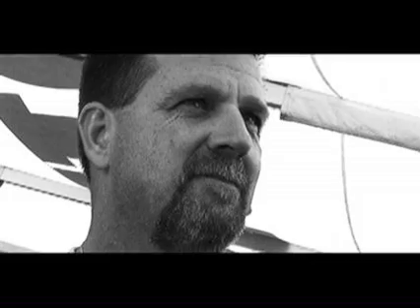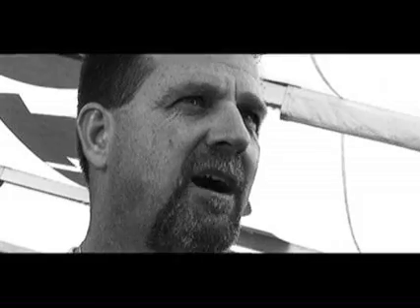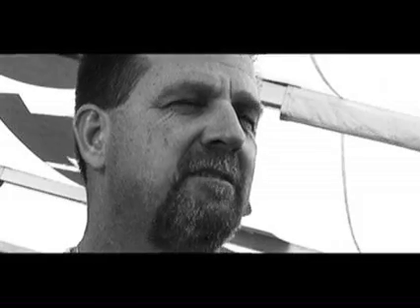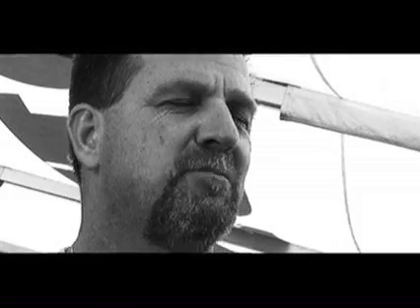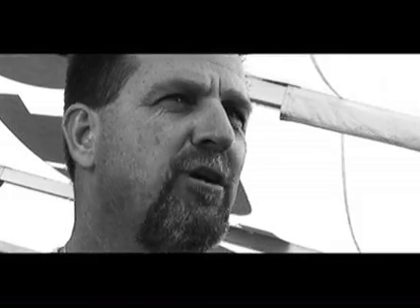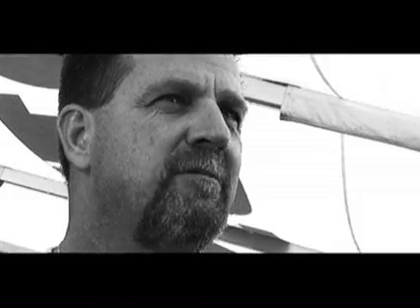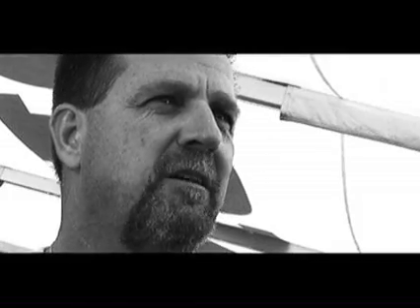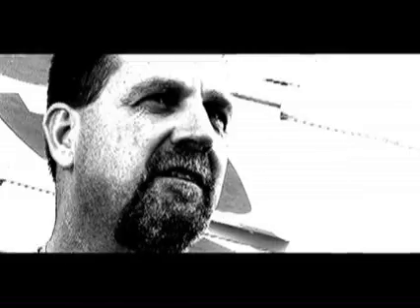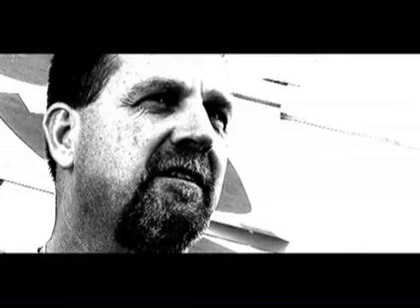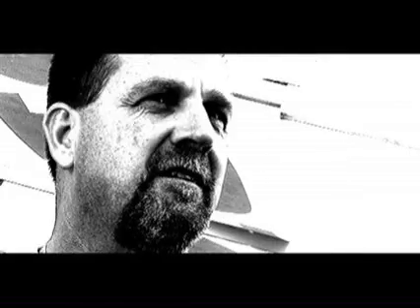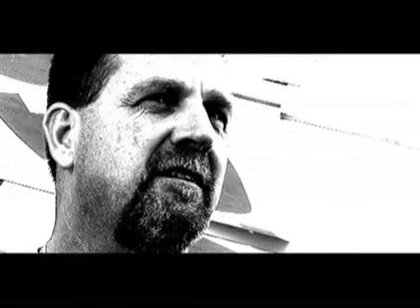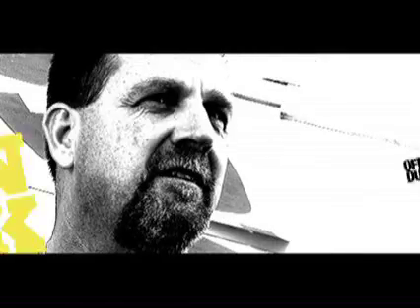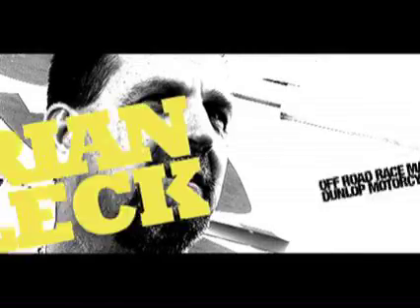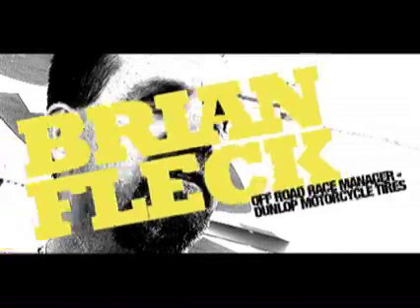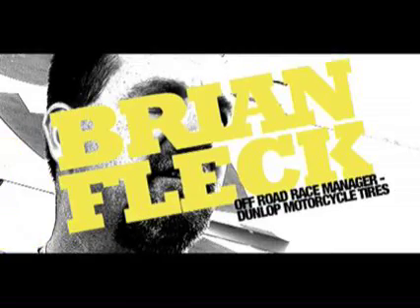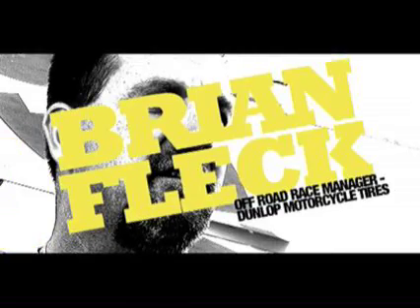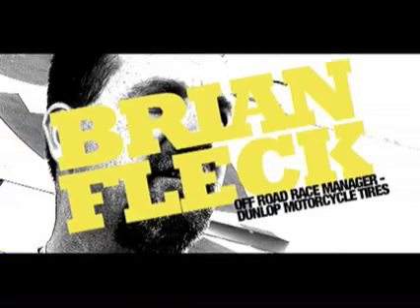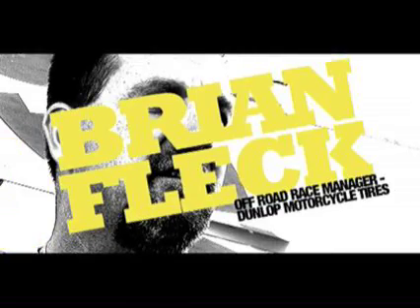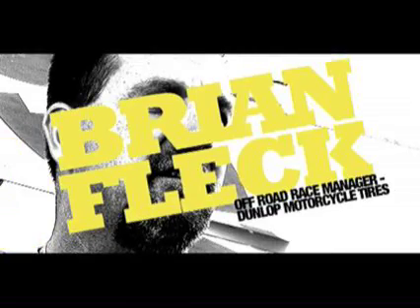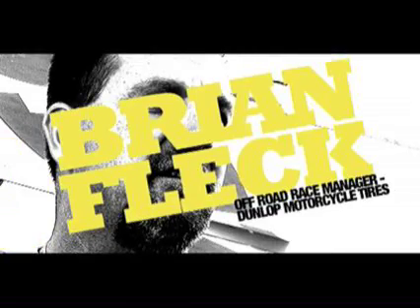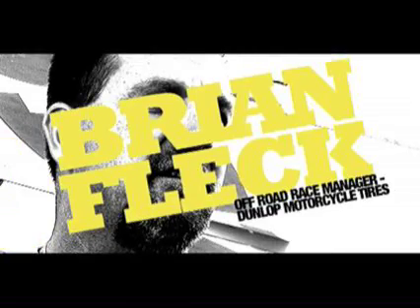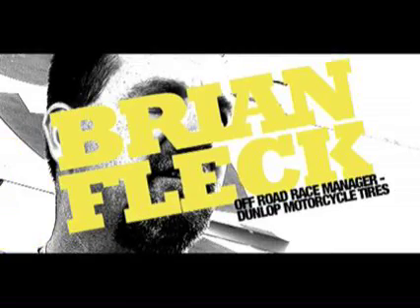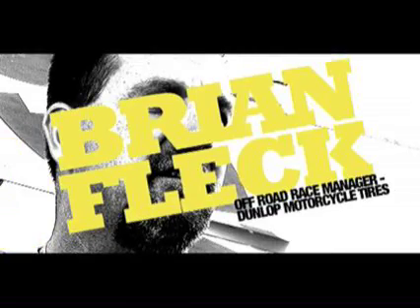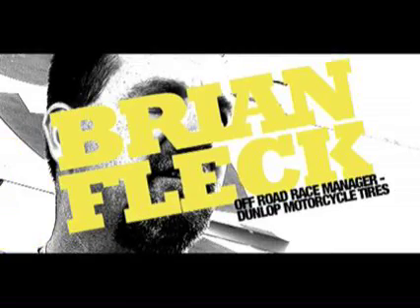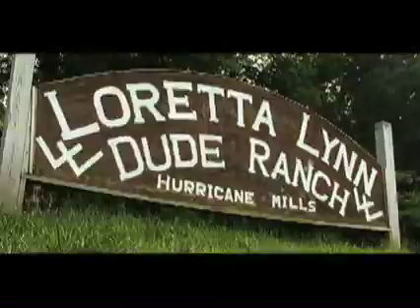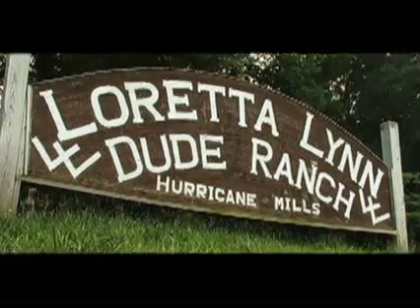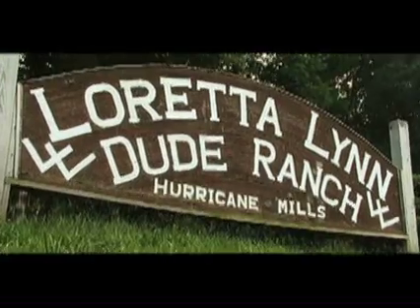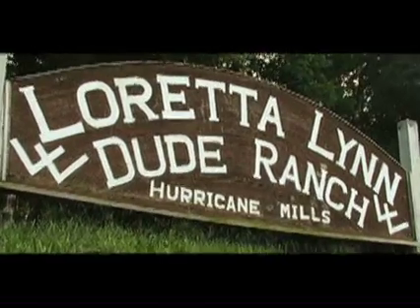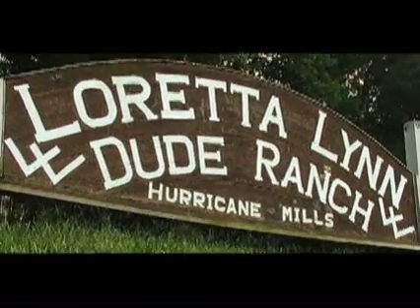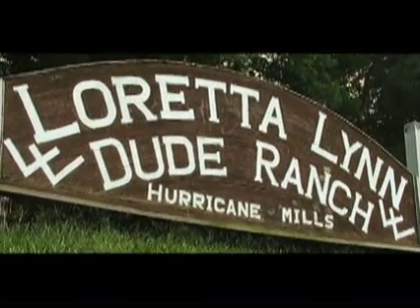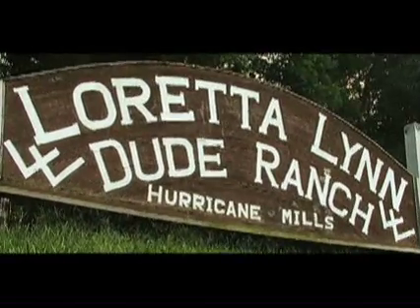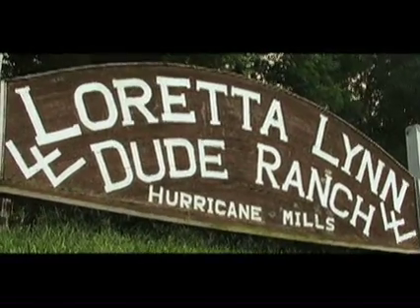Hi, this is Brian Fleck. I'm the Off-Road Race Manager for Dunlop Motorcycle Tires. Welcome to Loretta Lynn's.